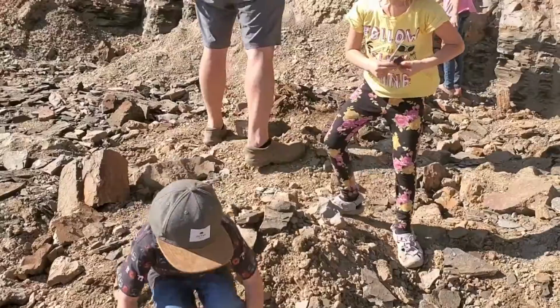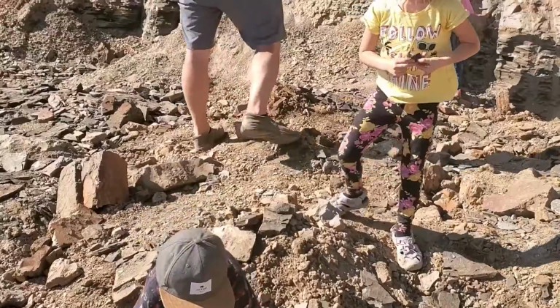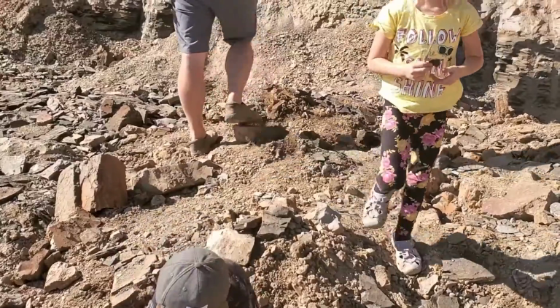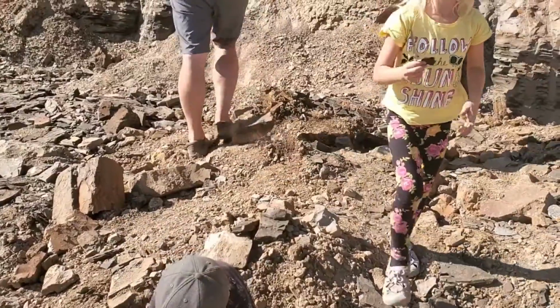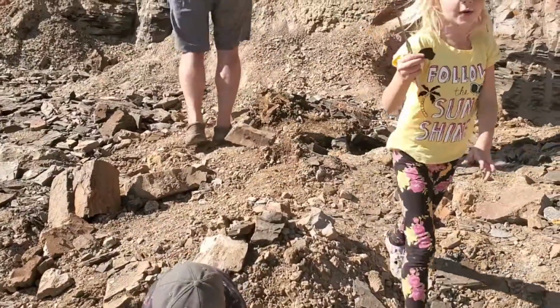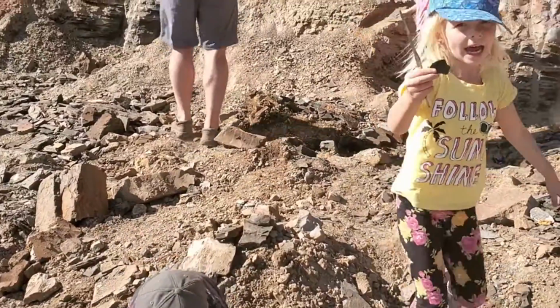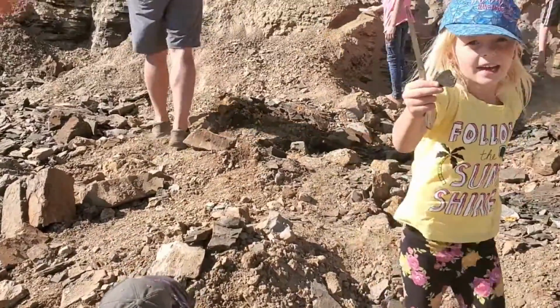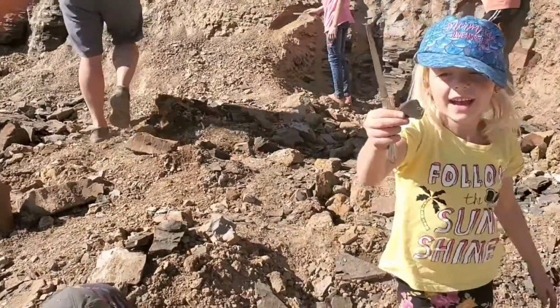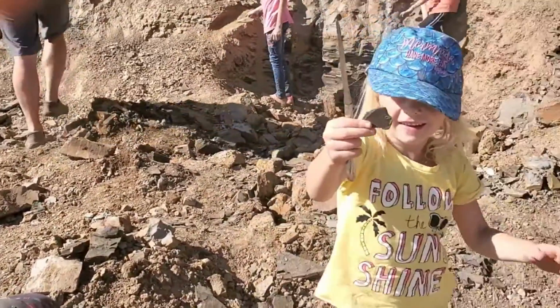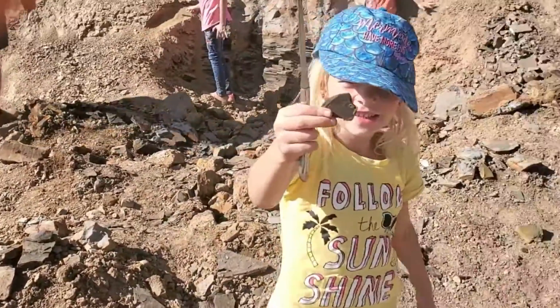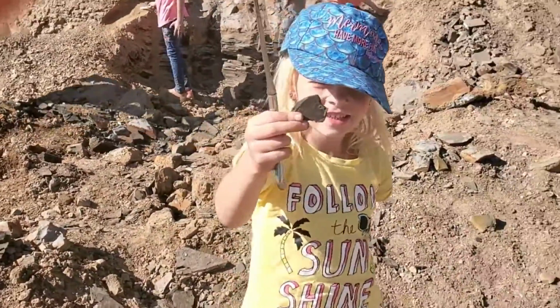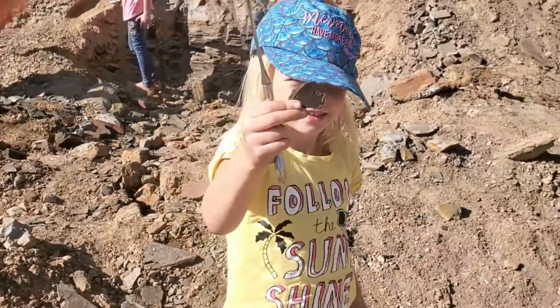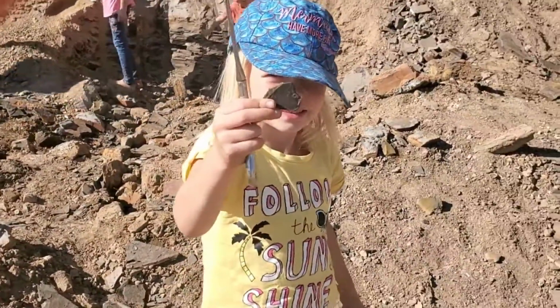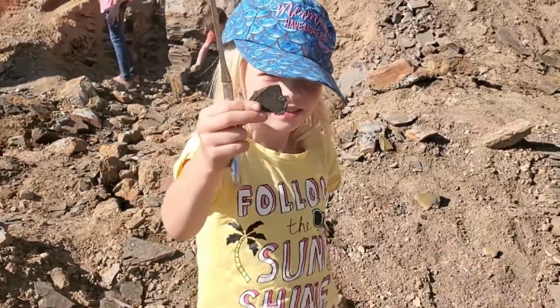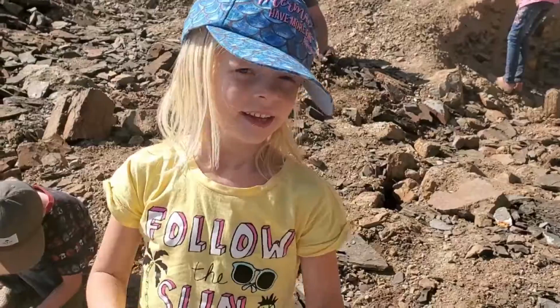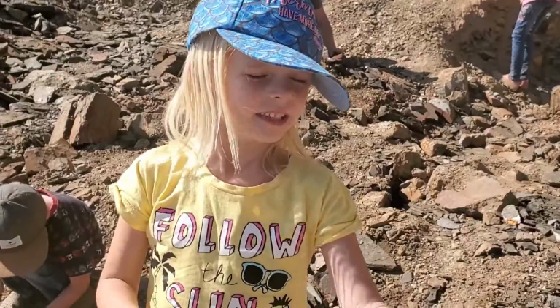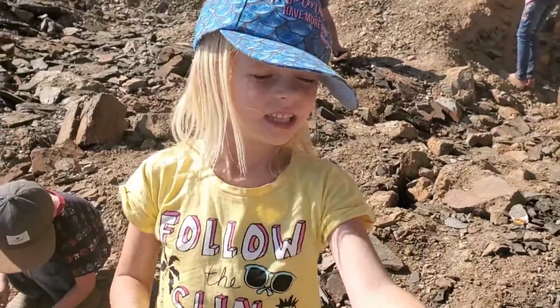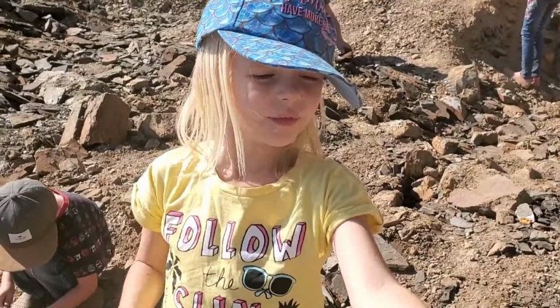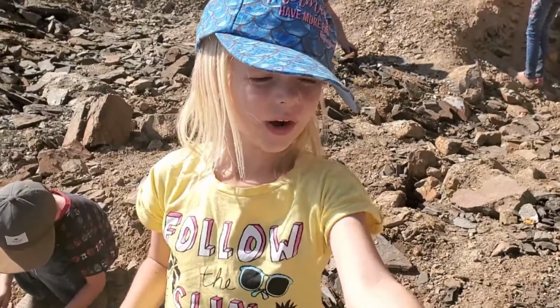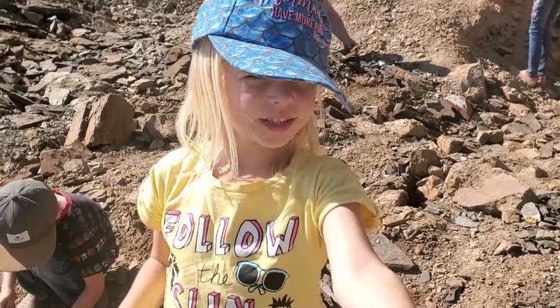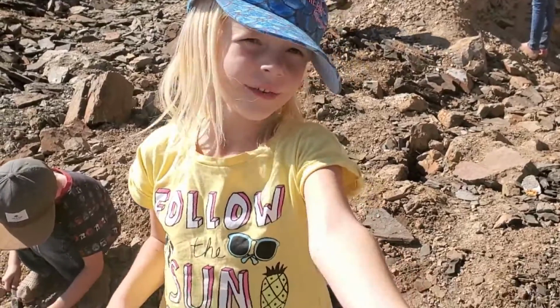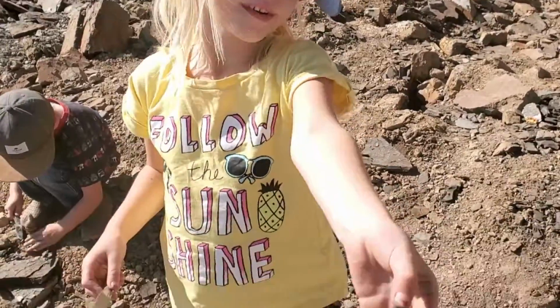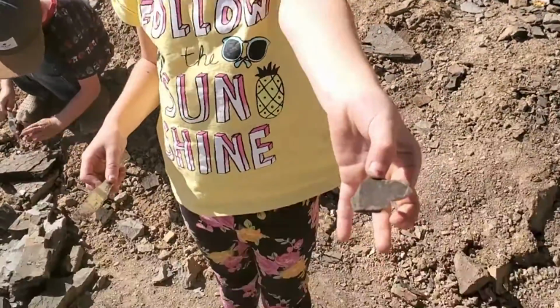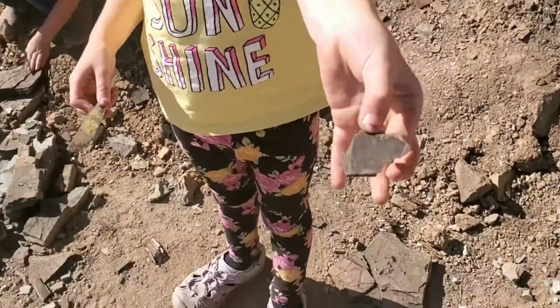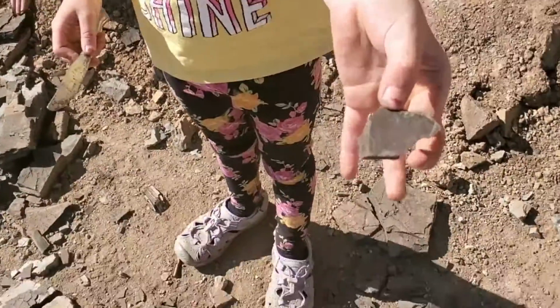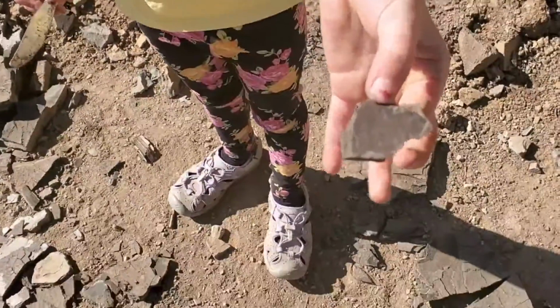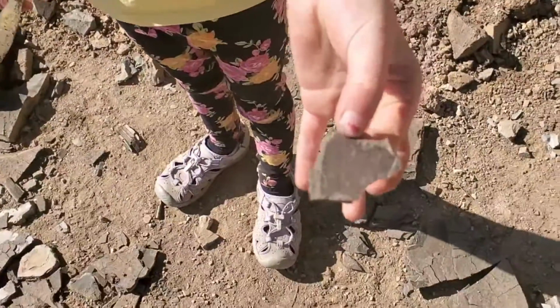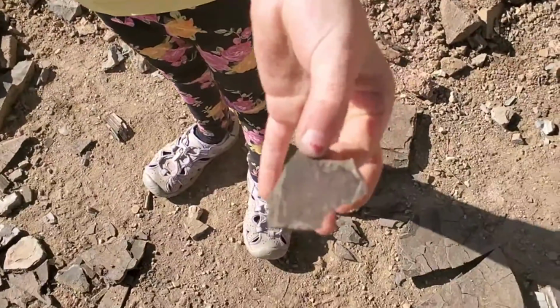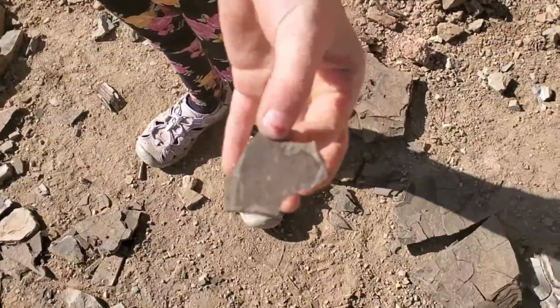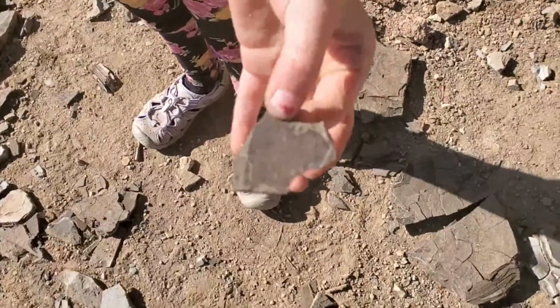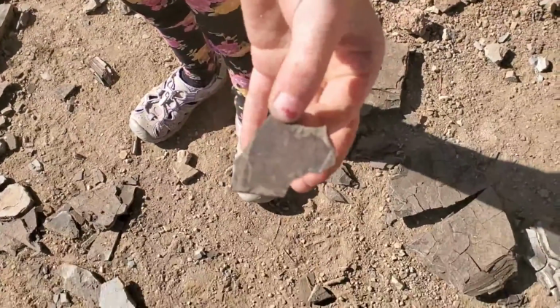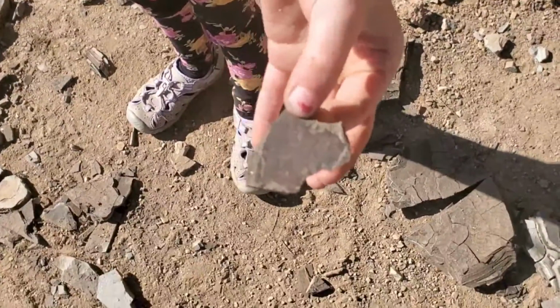Mama, look what I found! What did you find? It's a leaf fossil! Wow, we're finding so many cool leaves.